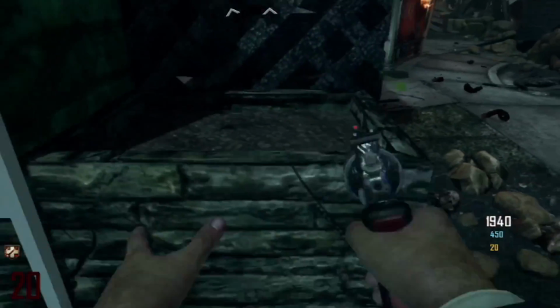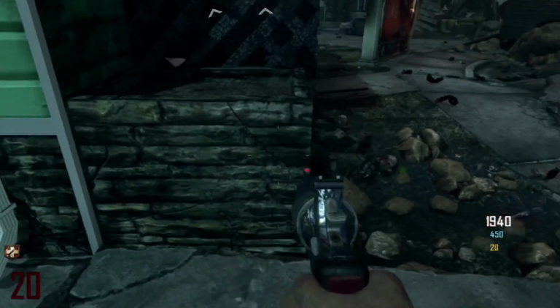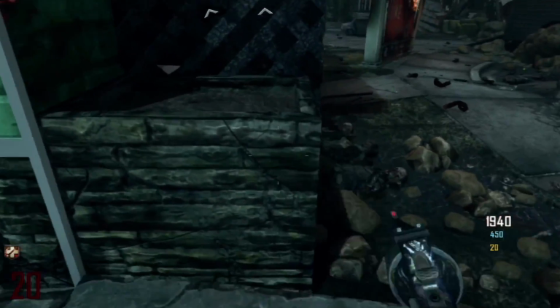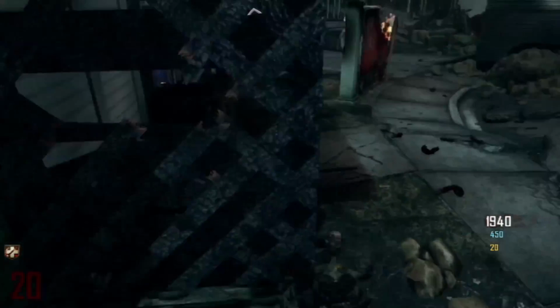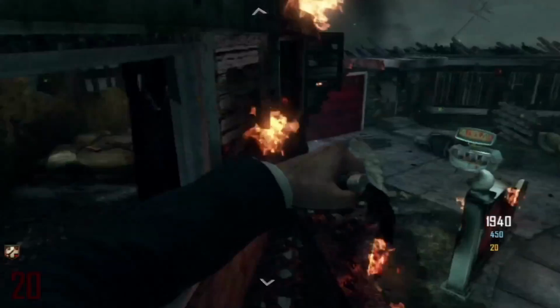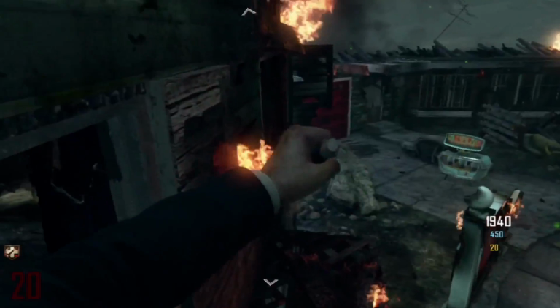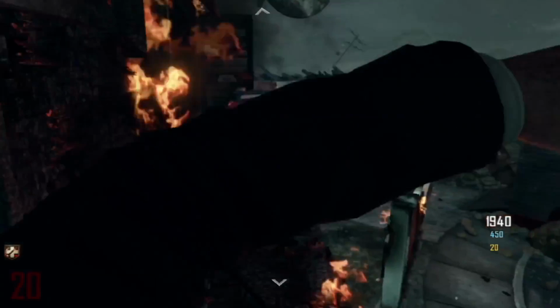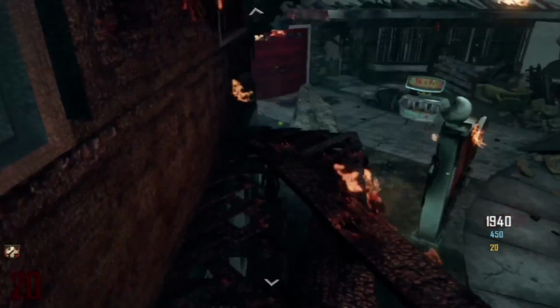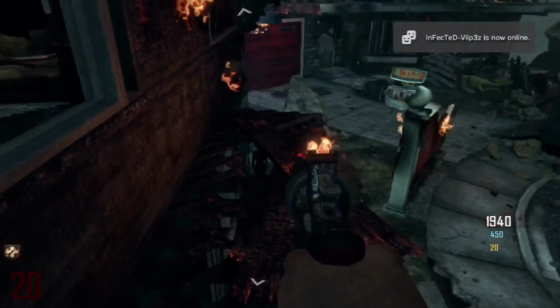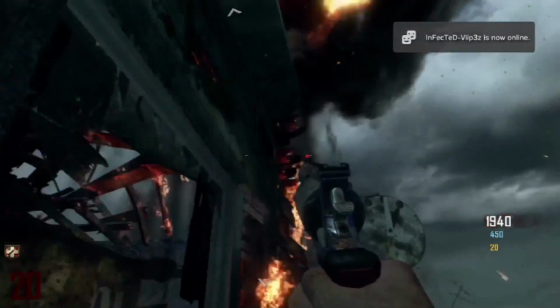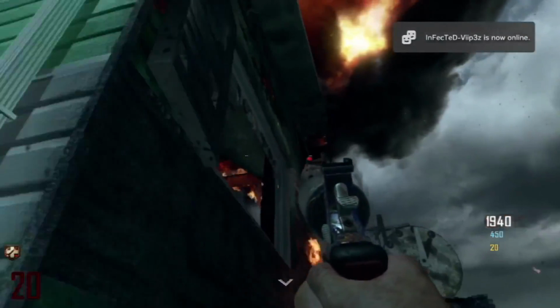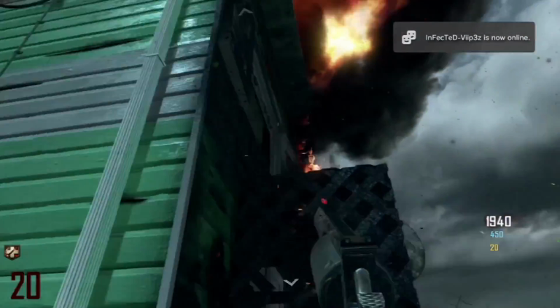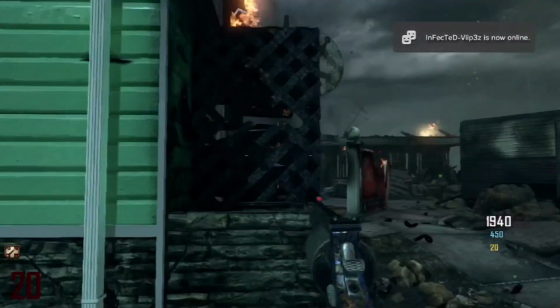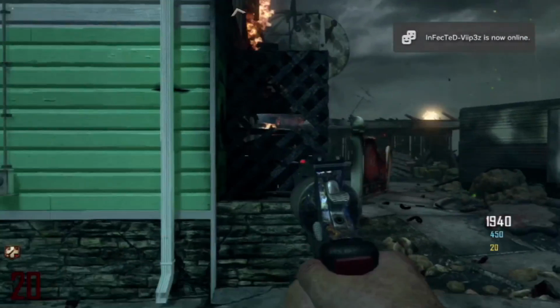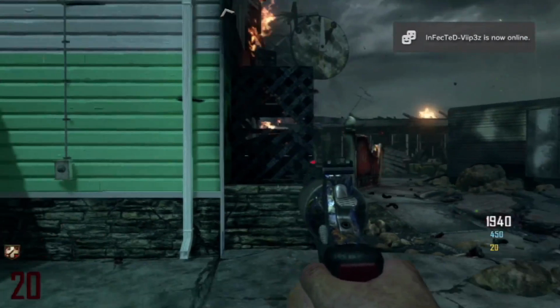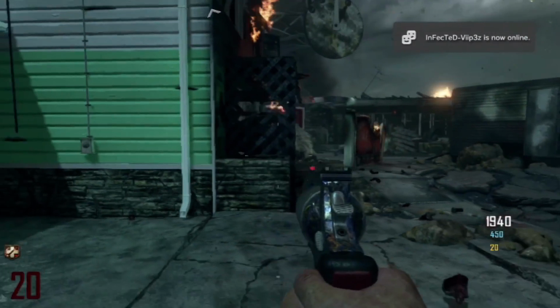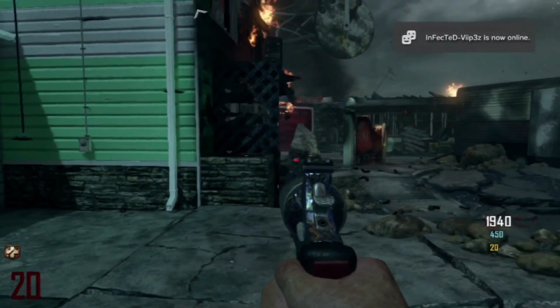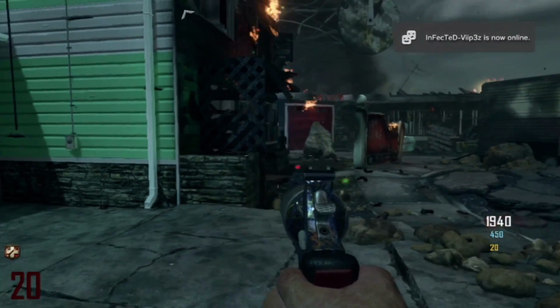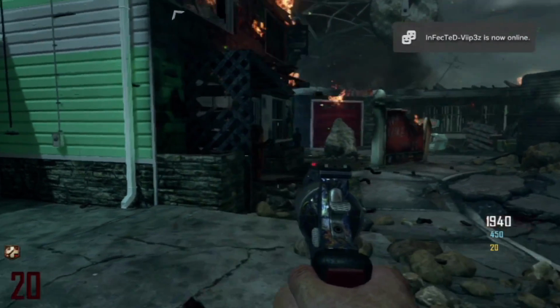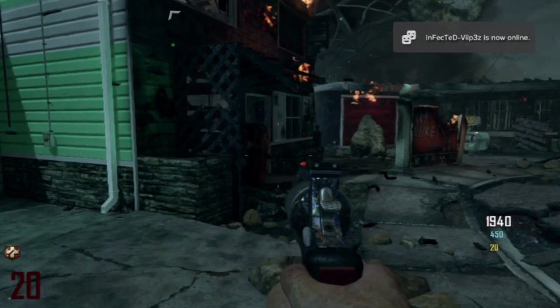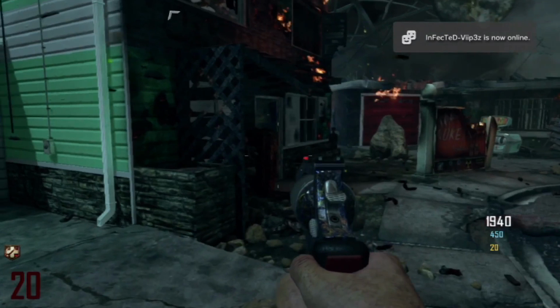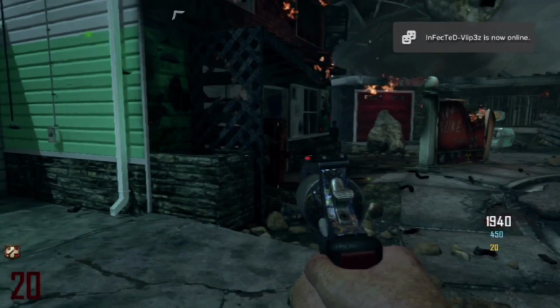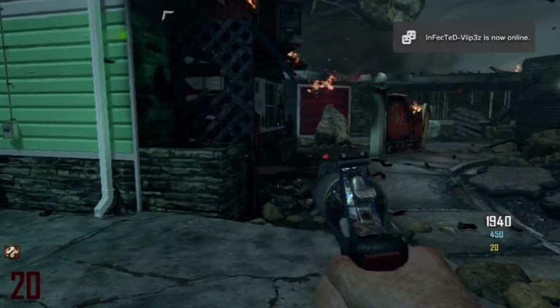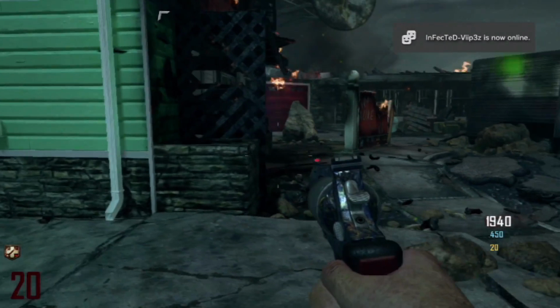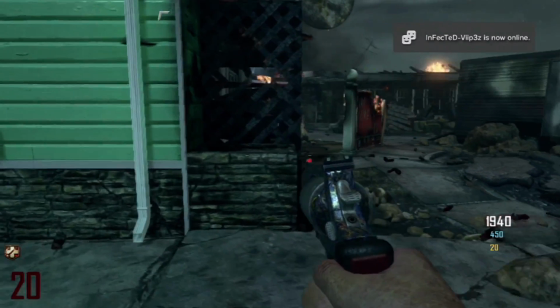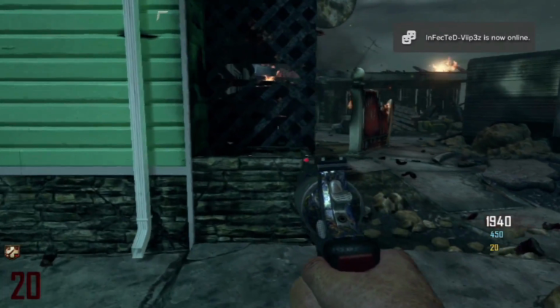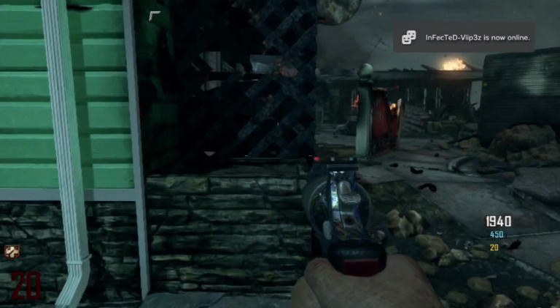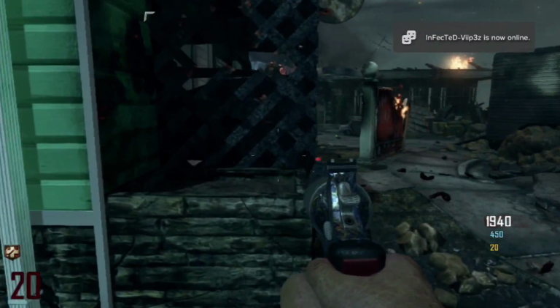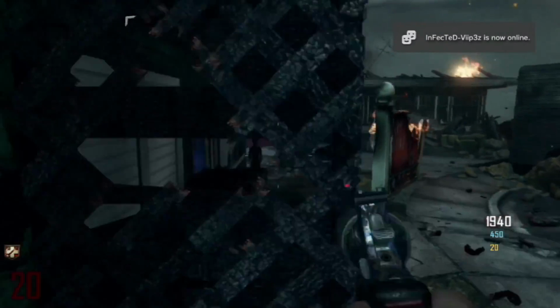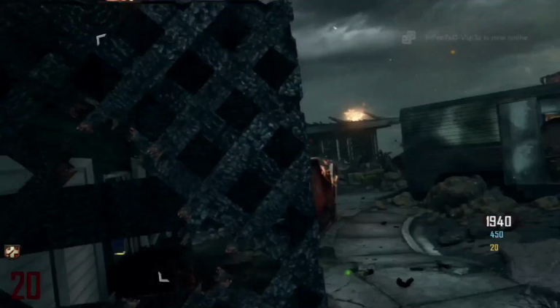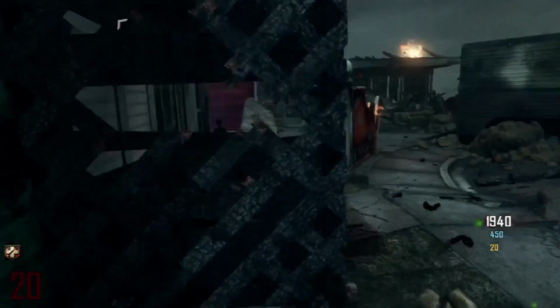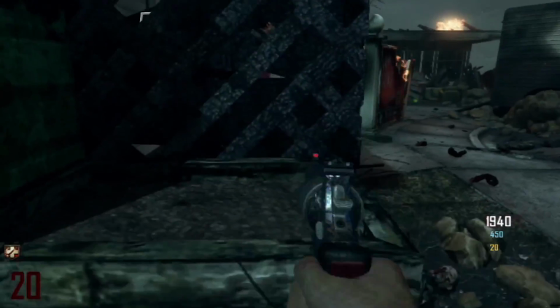So what you want to do: you need two people at least. You need one person to get the MP5, or just a submachine gun, and stand underneath this shelter bit.